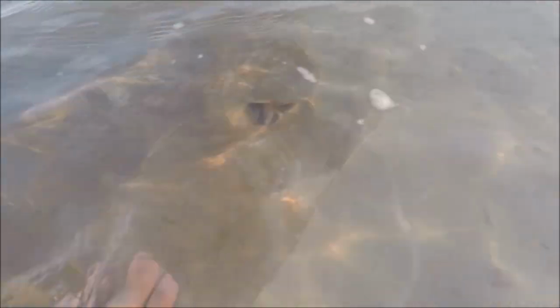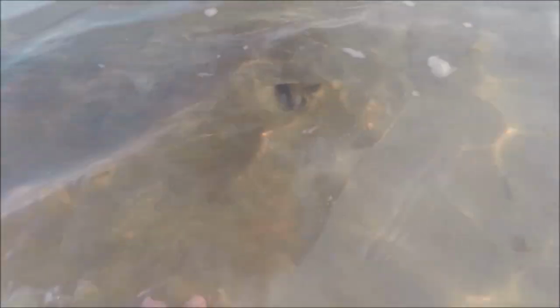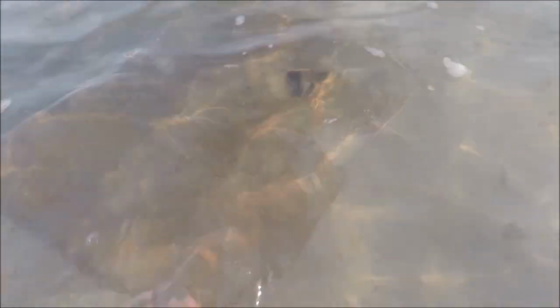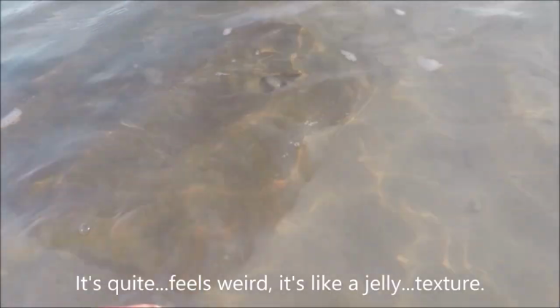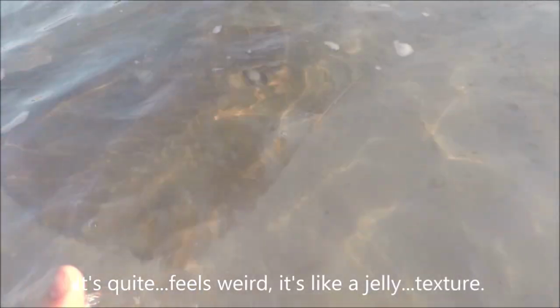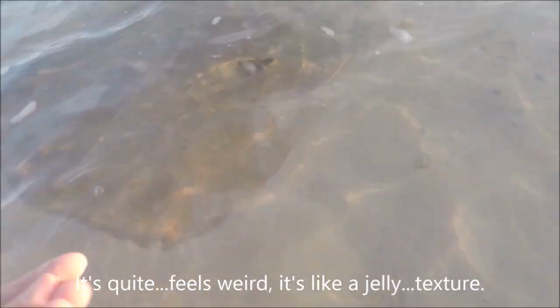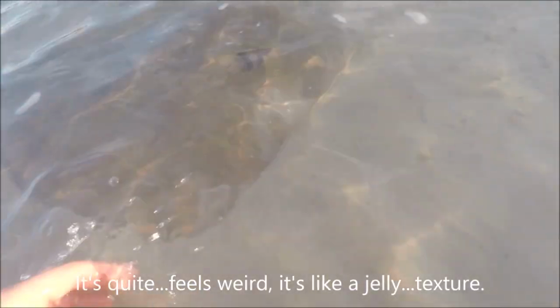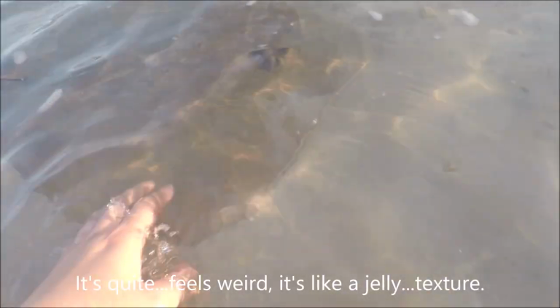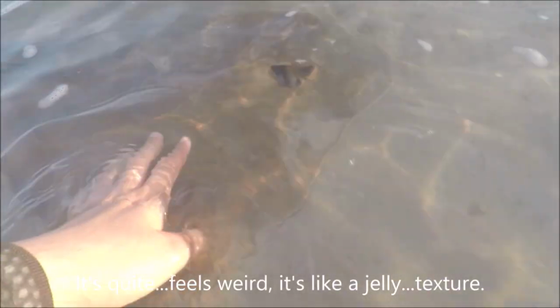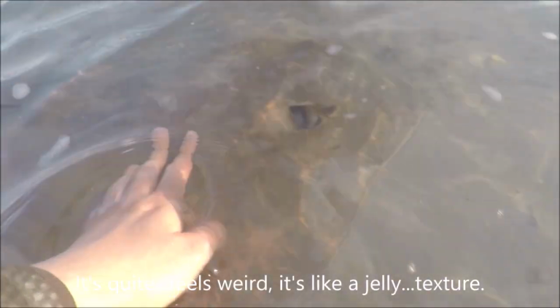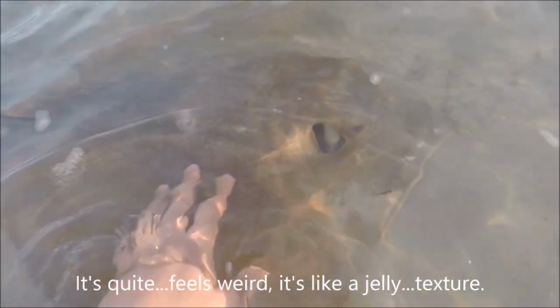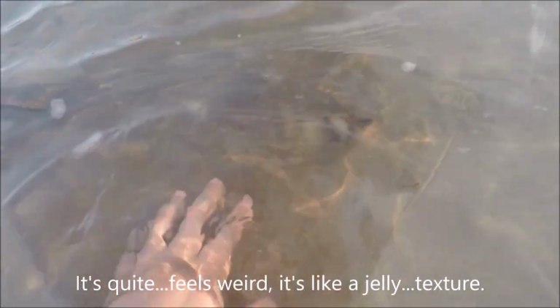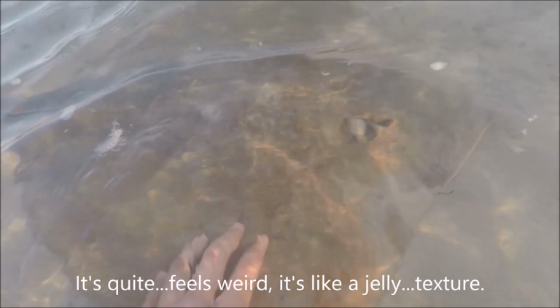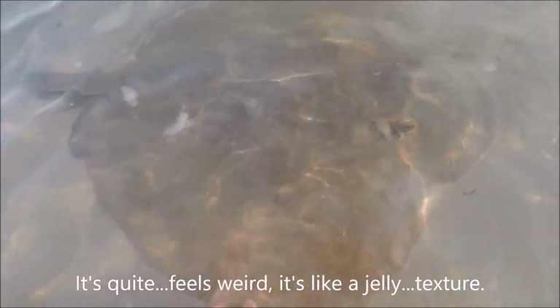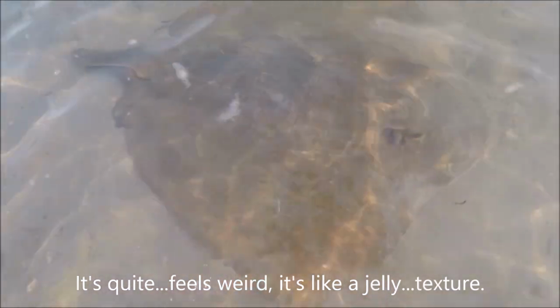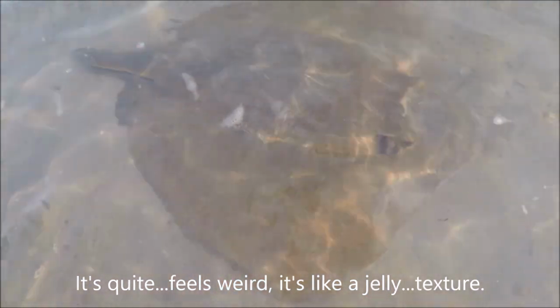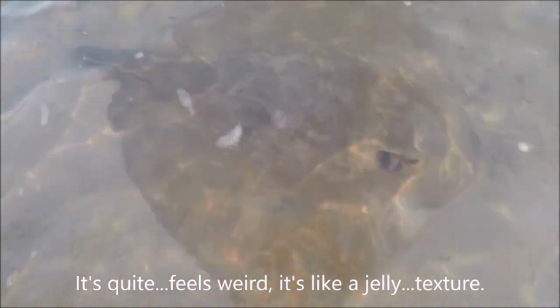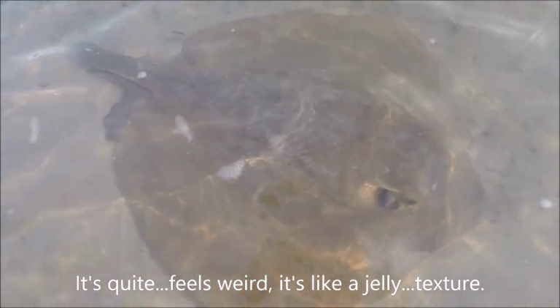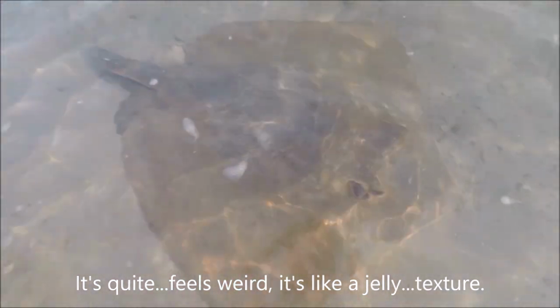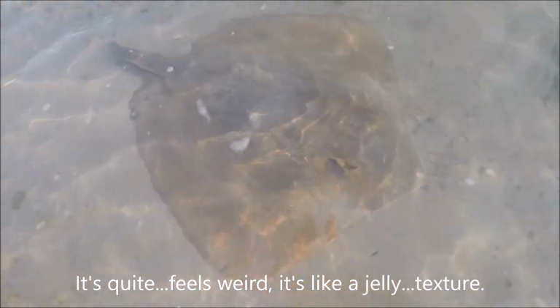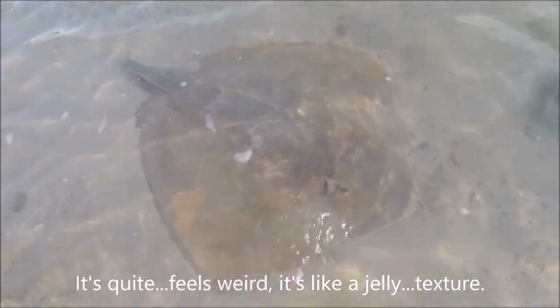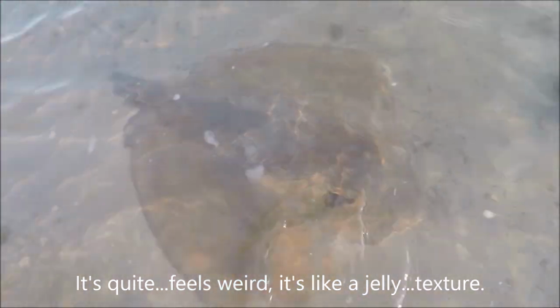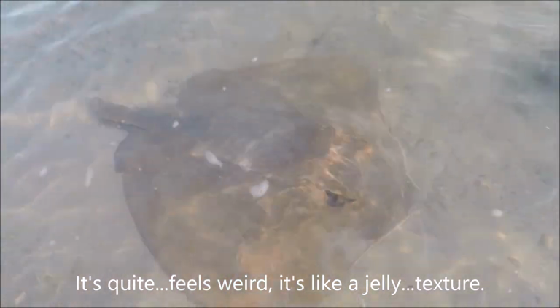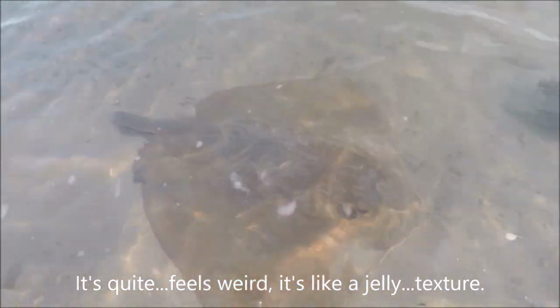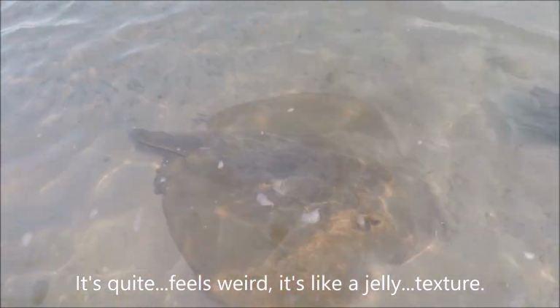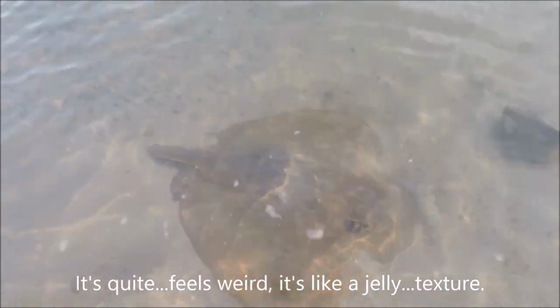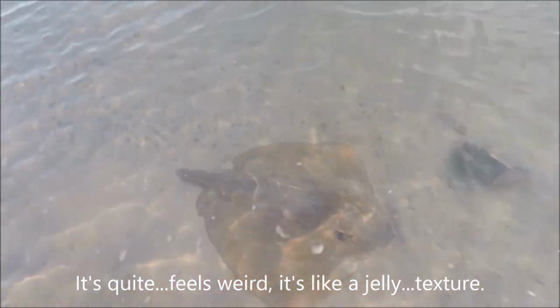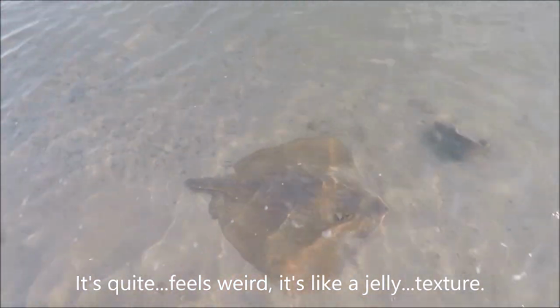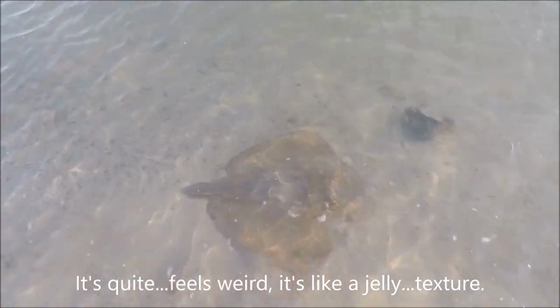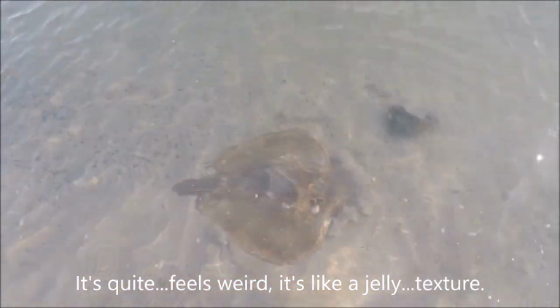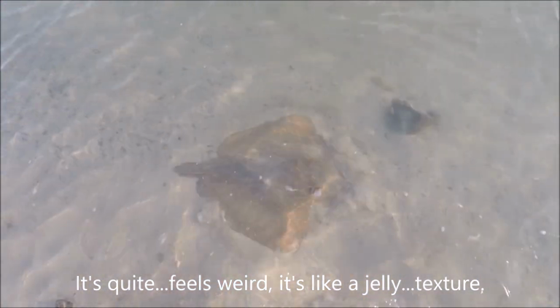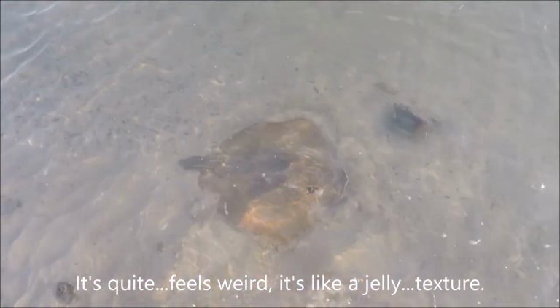It feels quite weird — it's like a jelly texture.